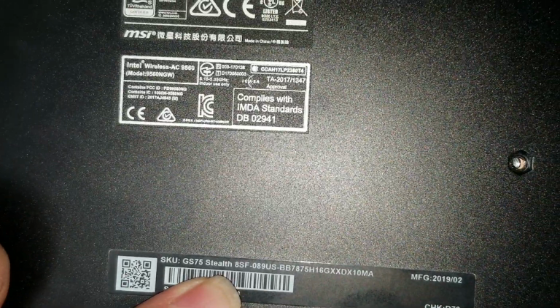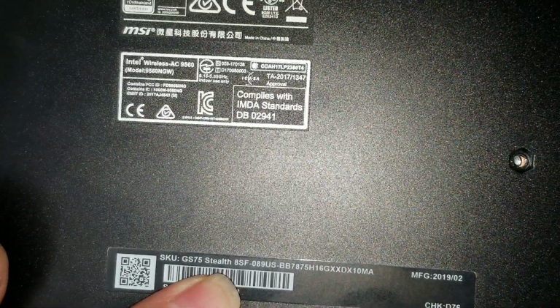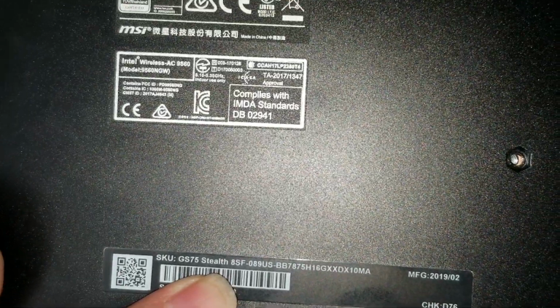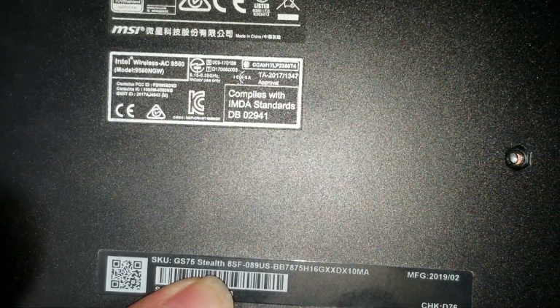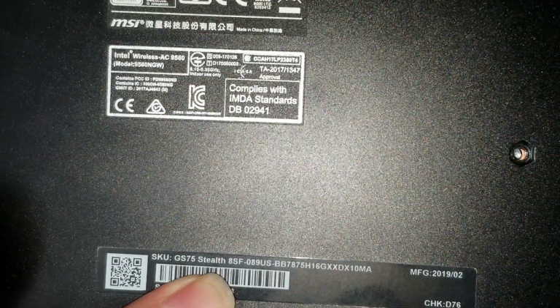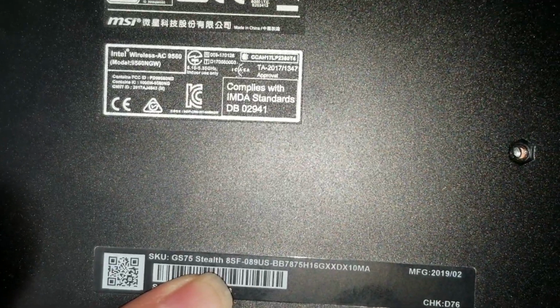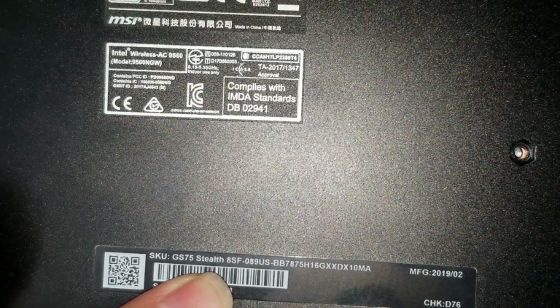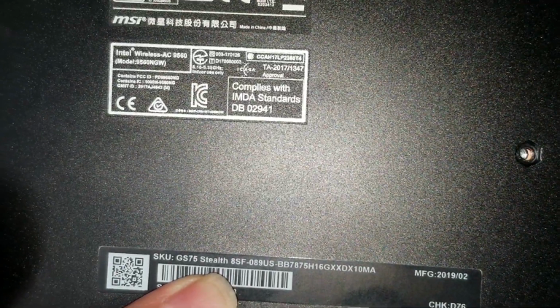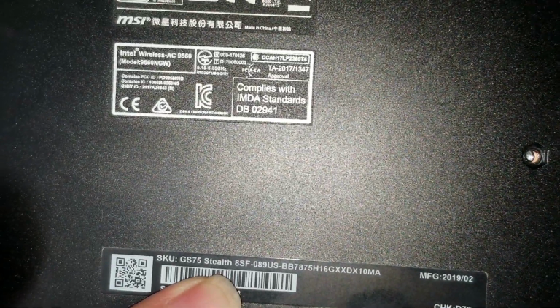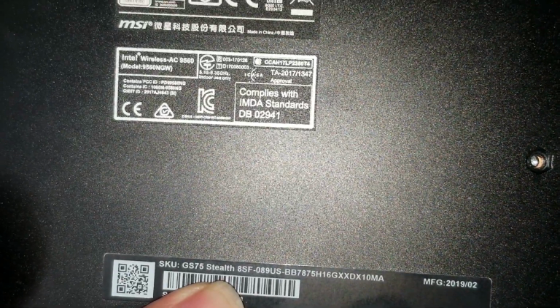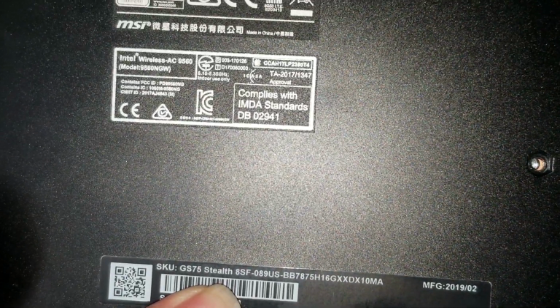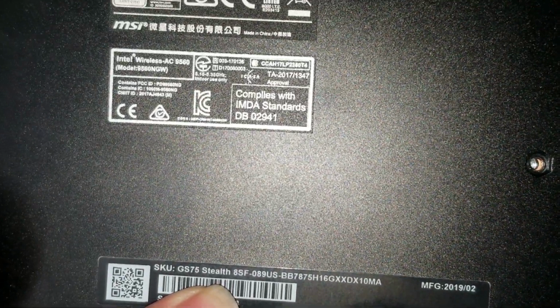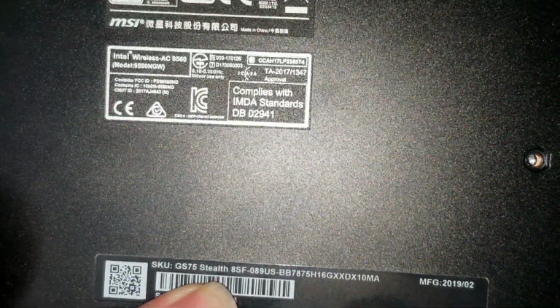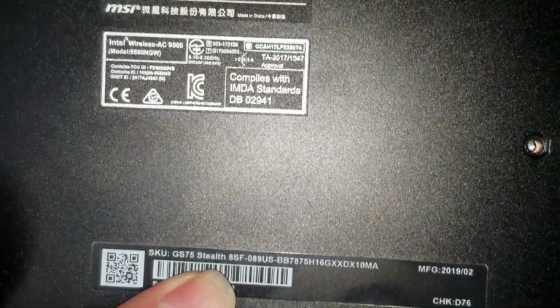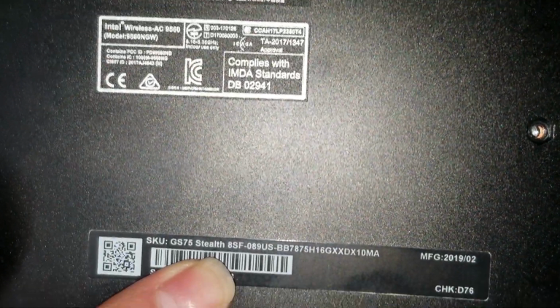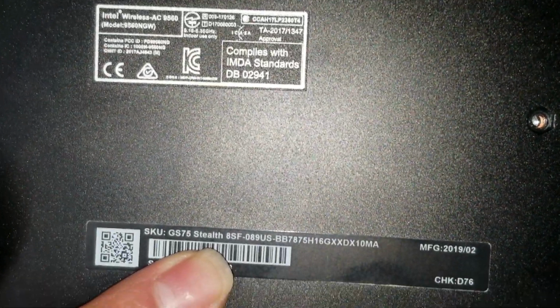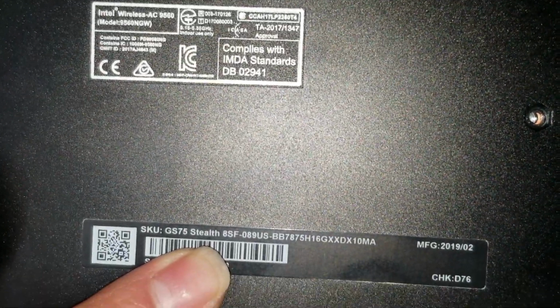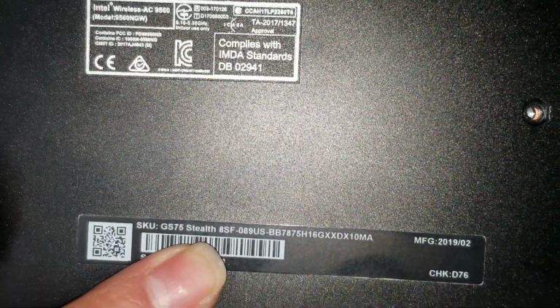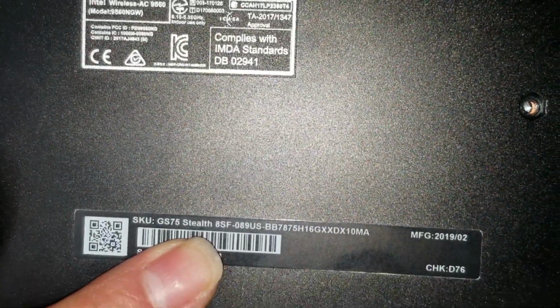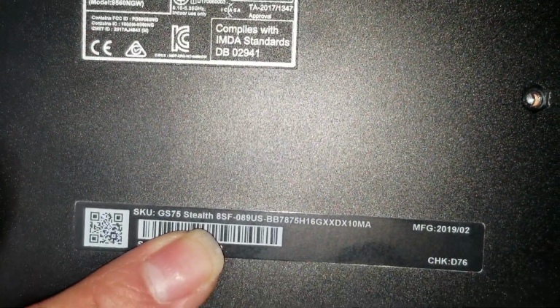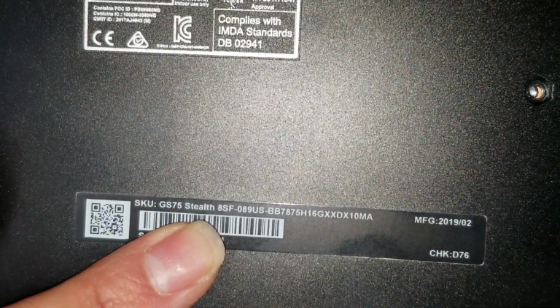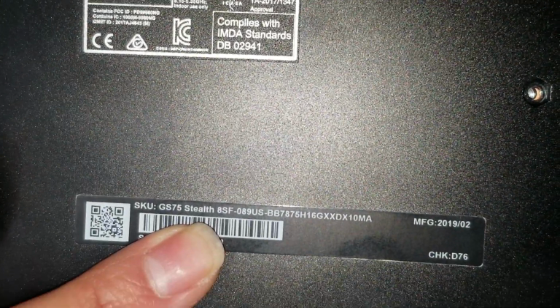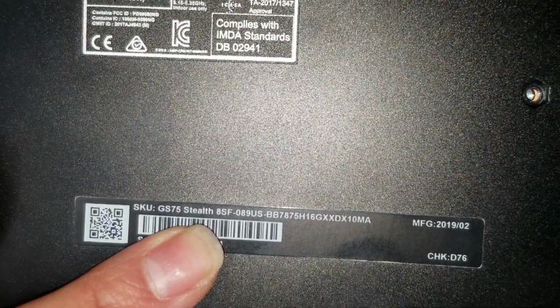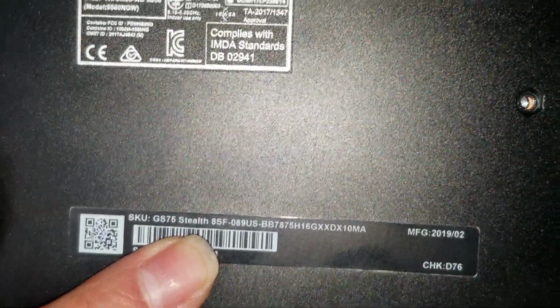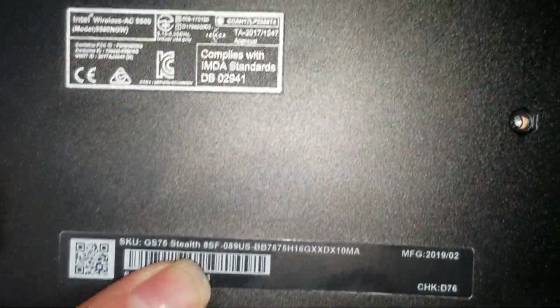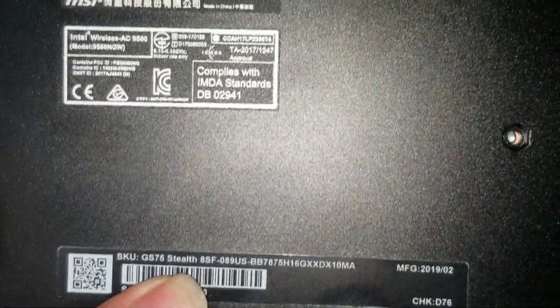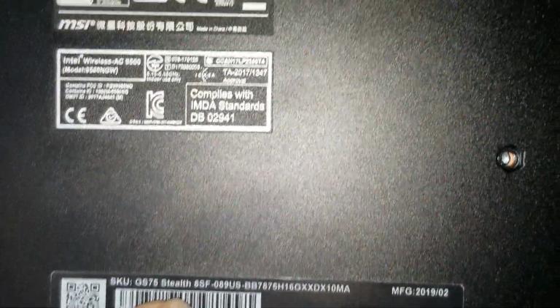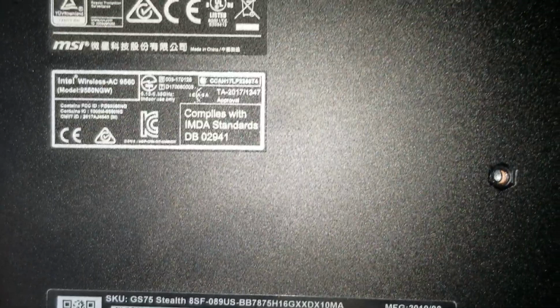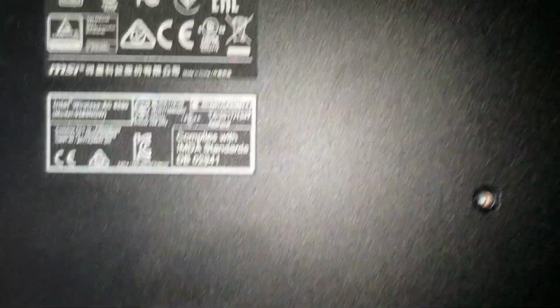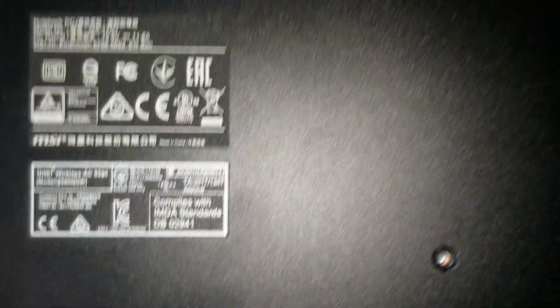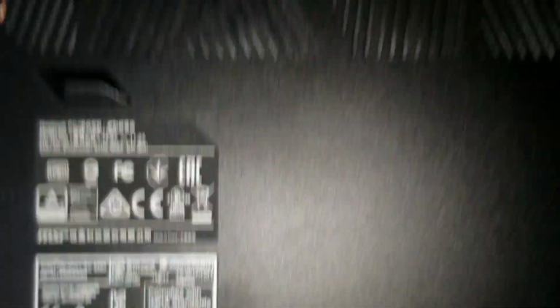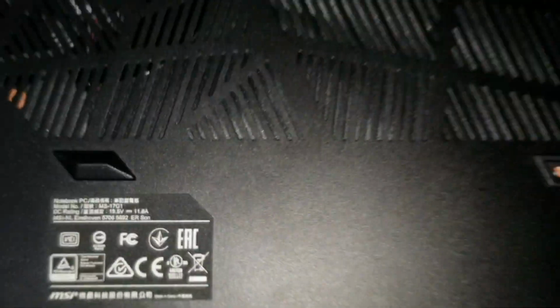I'm going to show how to disassemble a GS75 Stealth, this MSI laptop.